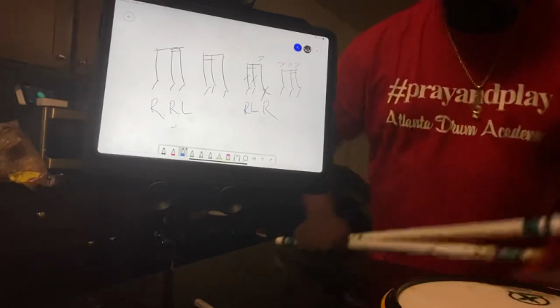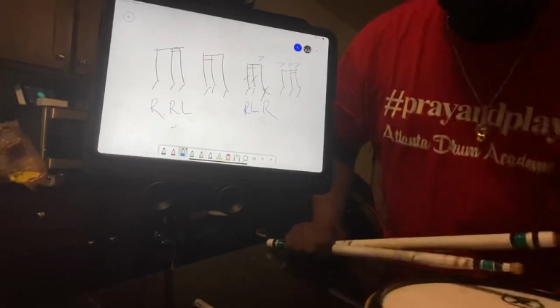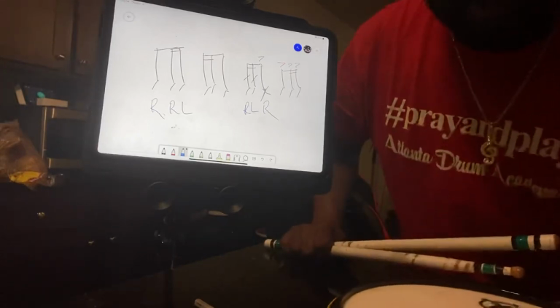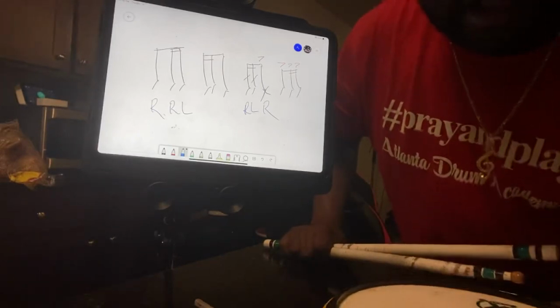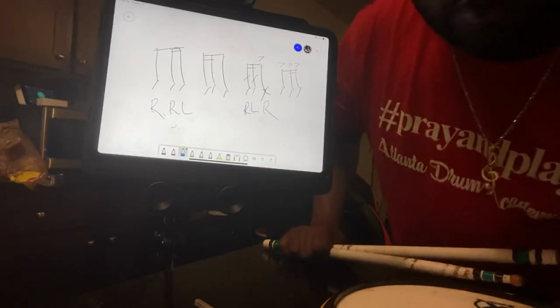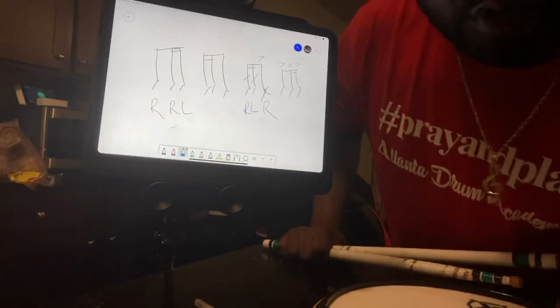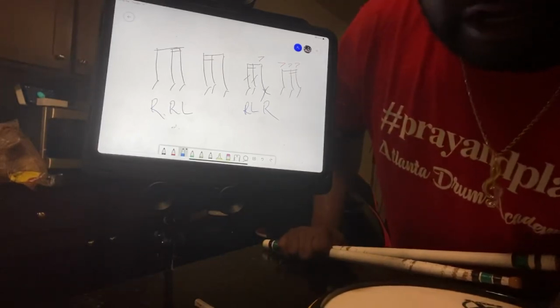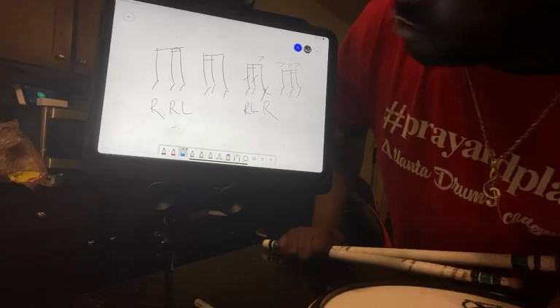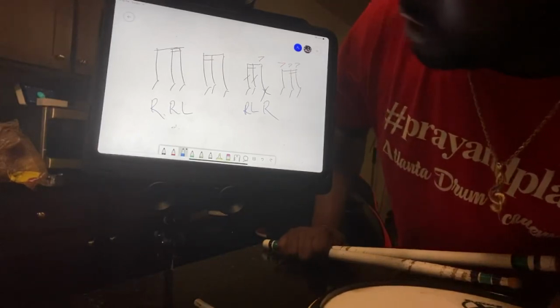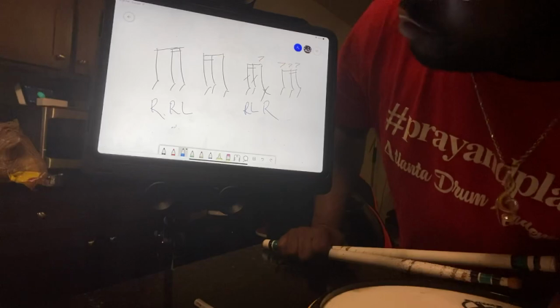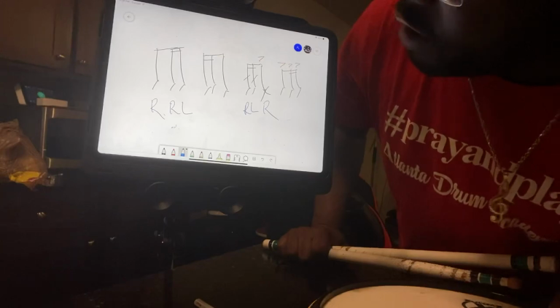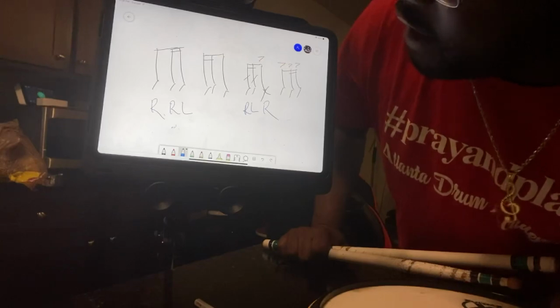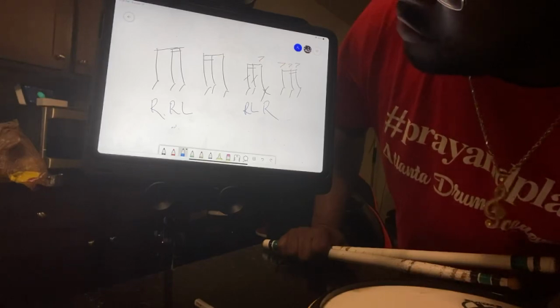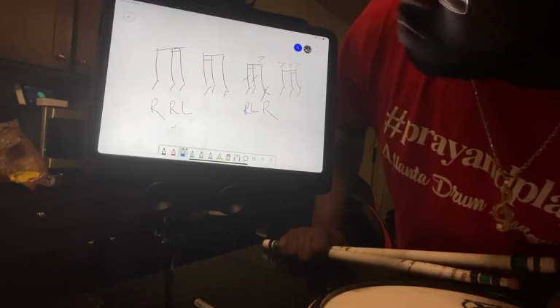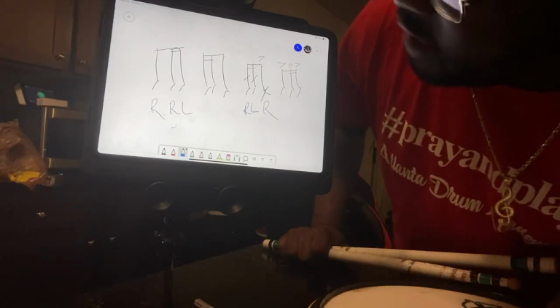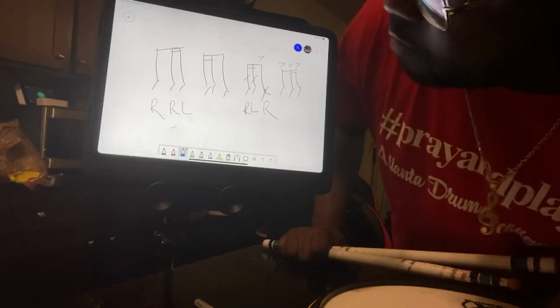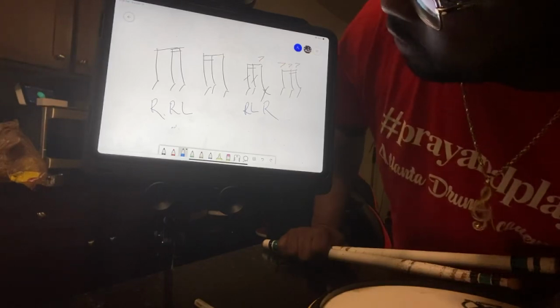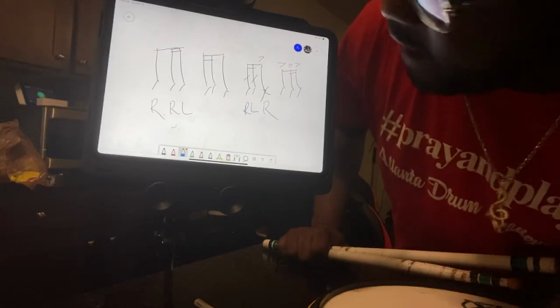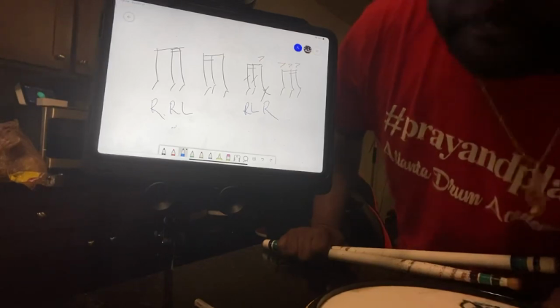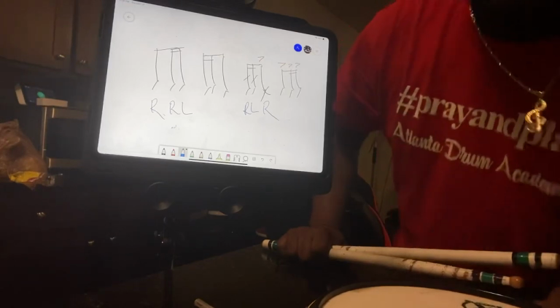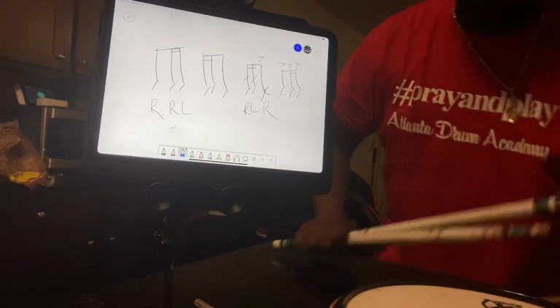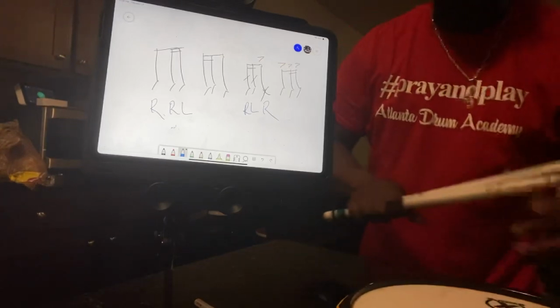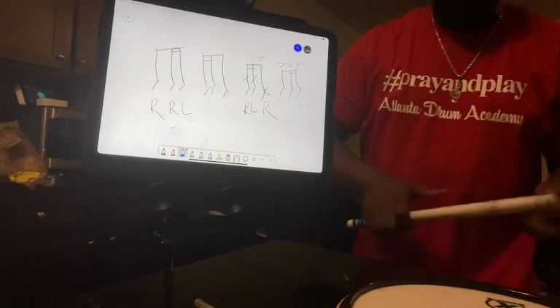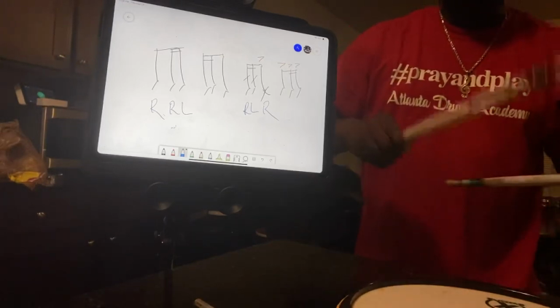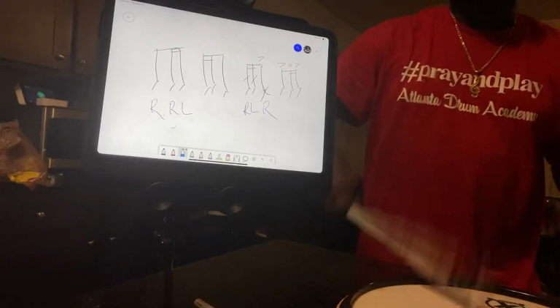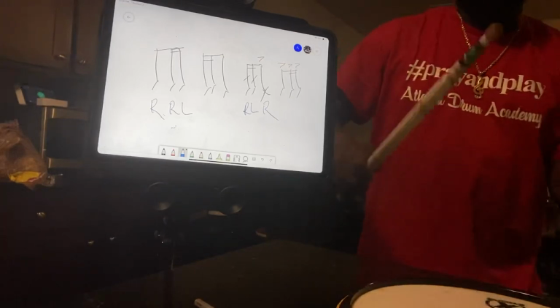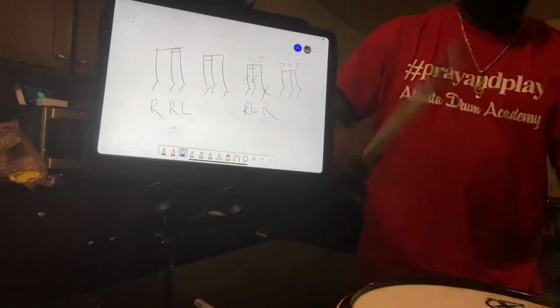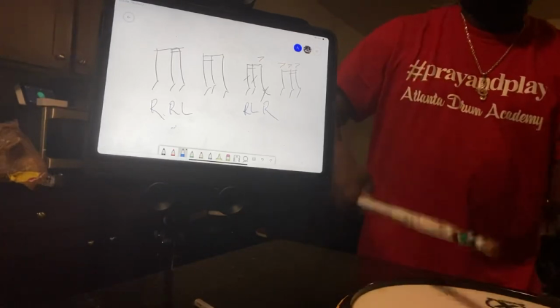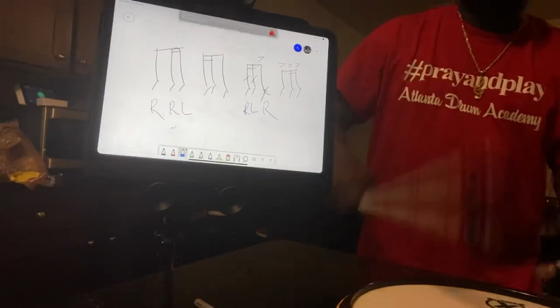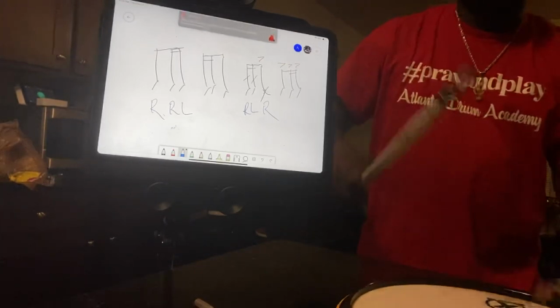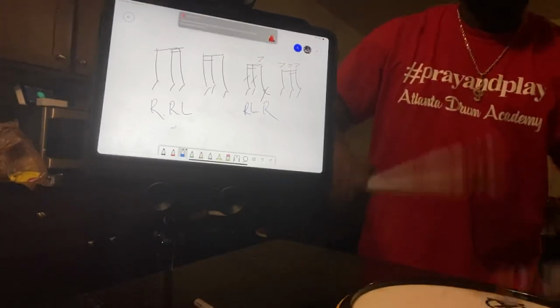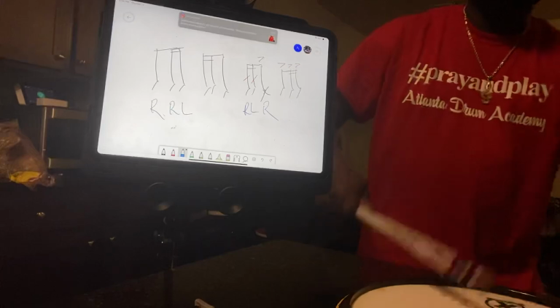Let's do it again. I got 21 seconds. Let's do it again. One ender, two end, bop, bop, bop, bop.